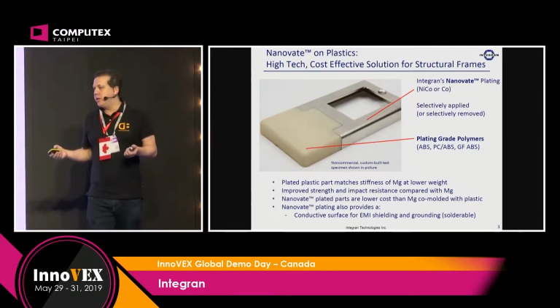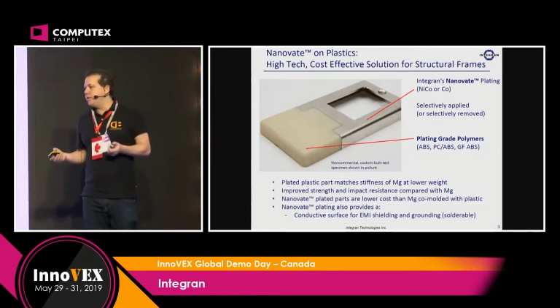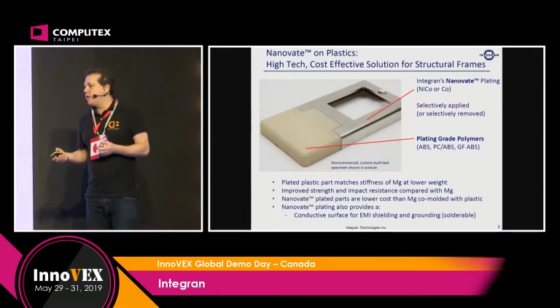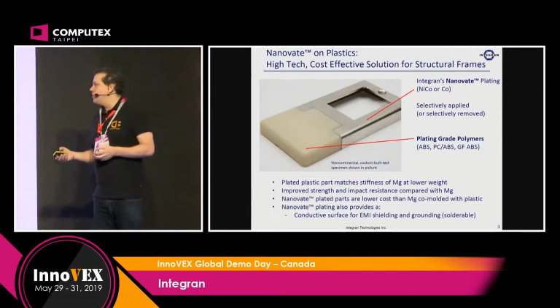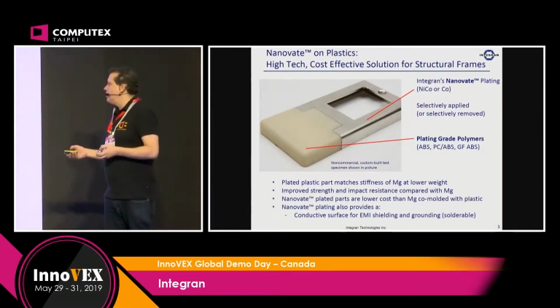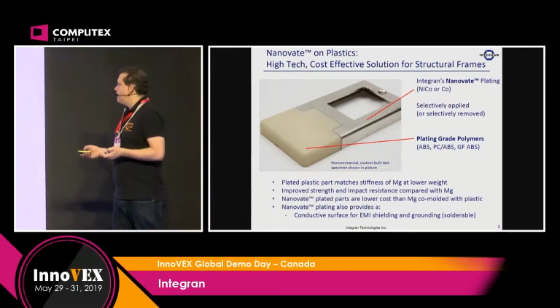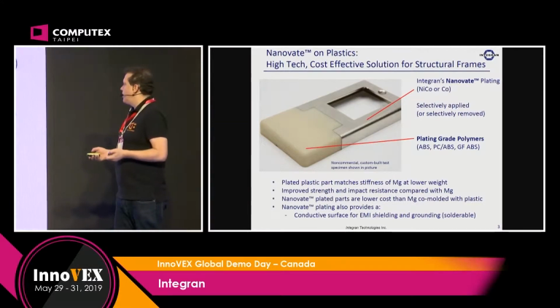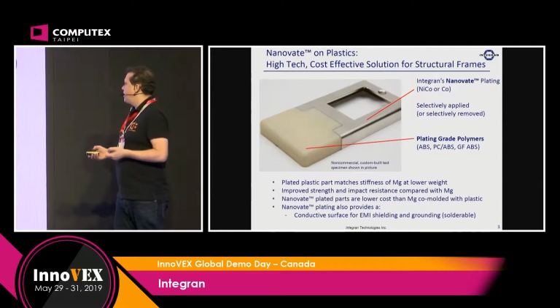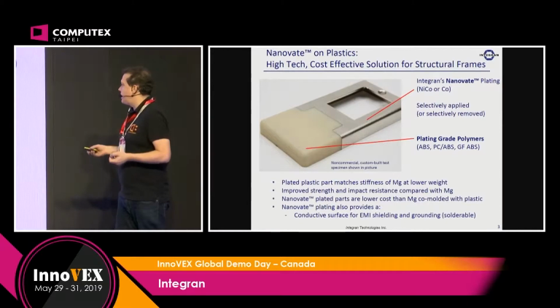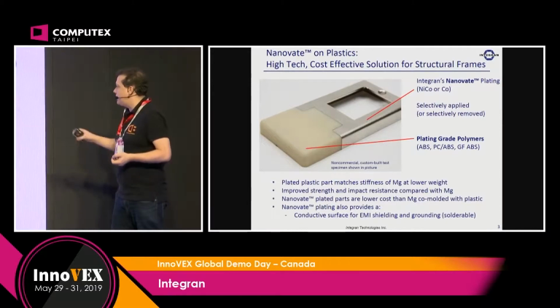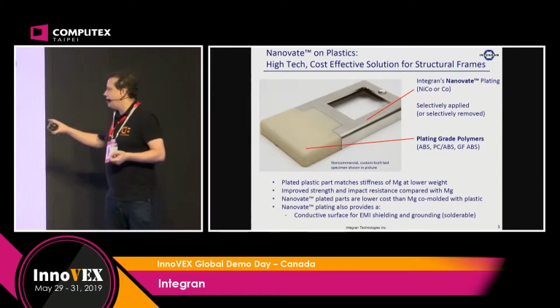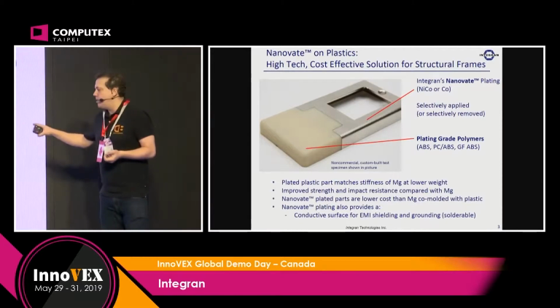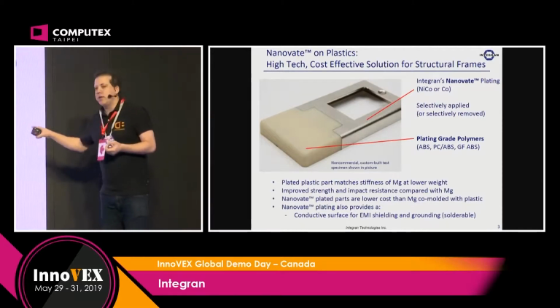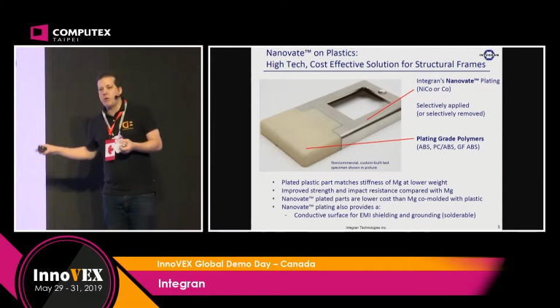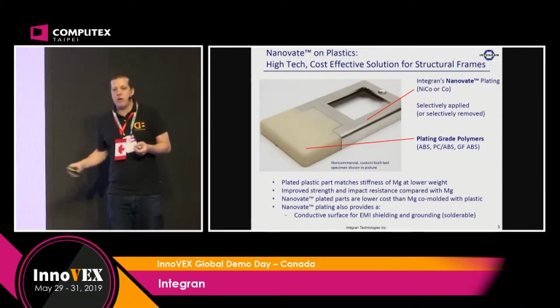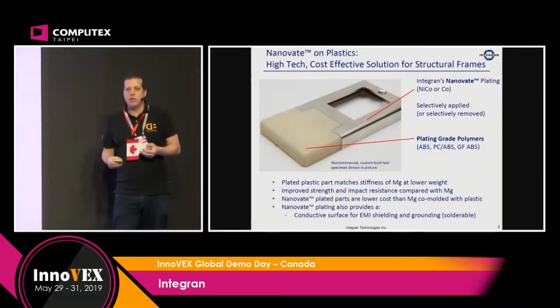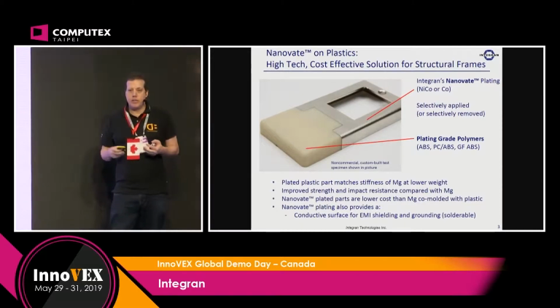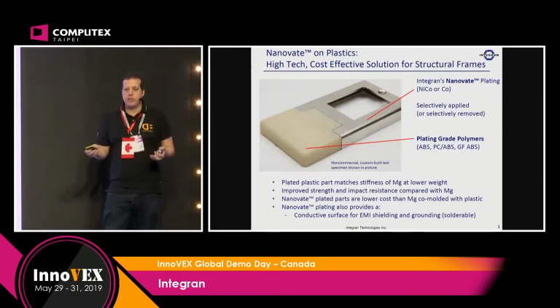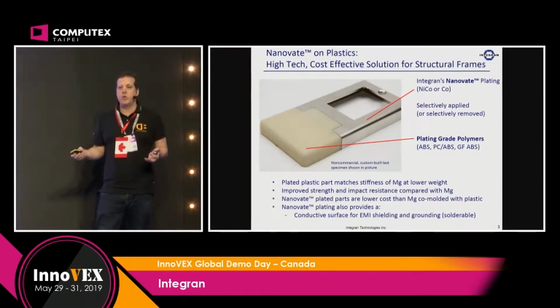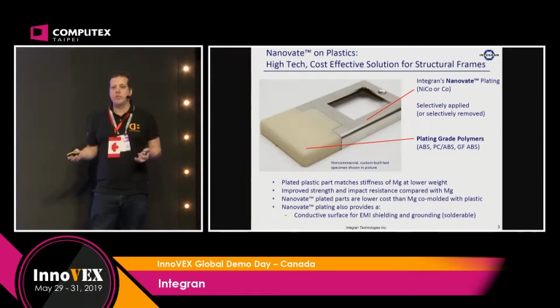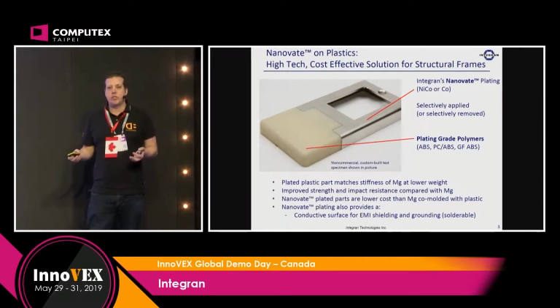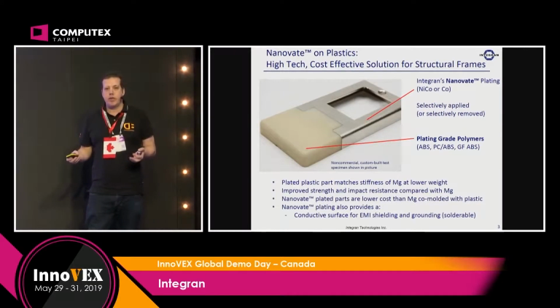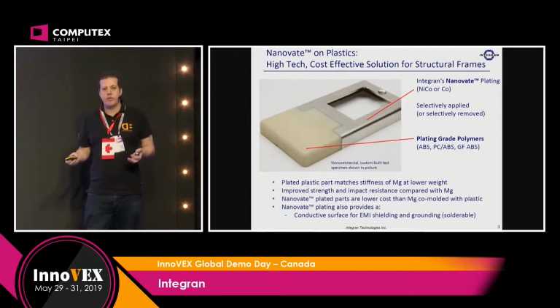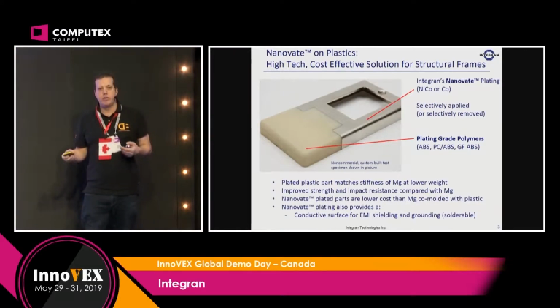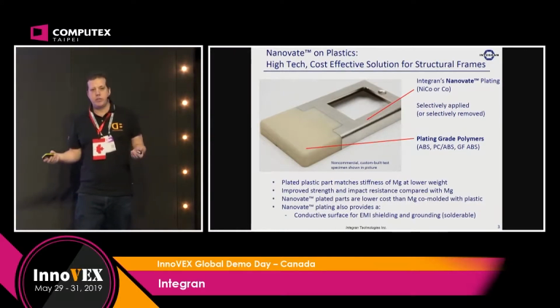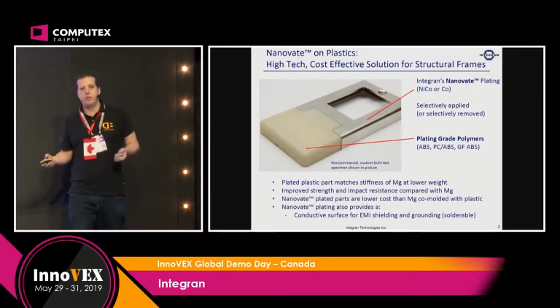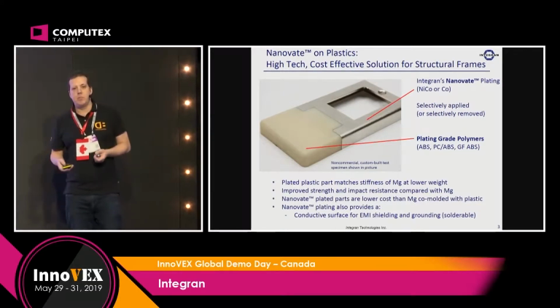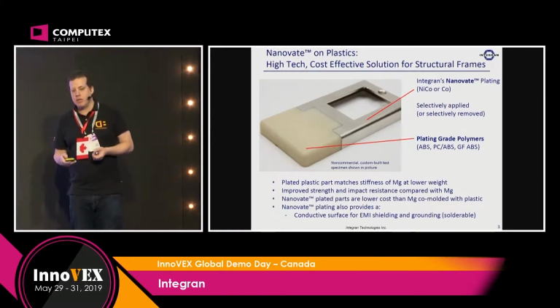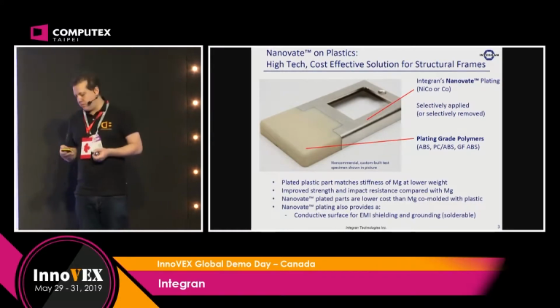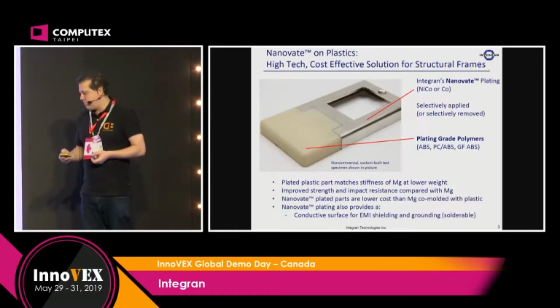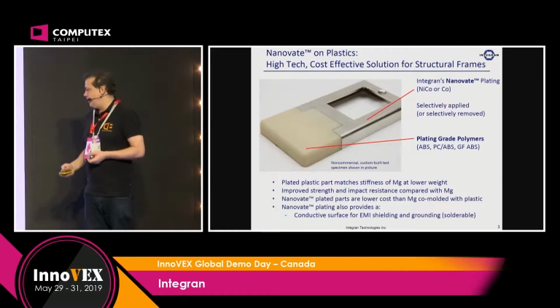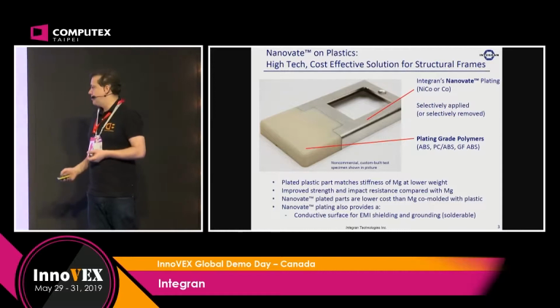So in general, what you can expect is an ABS part that has the equivalent strength to a metal piece.